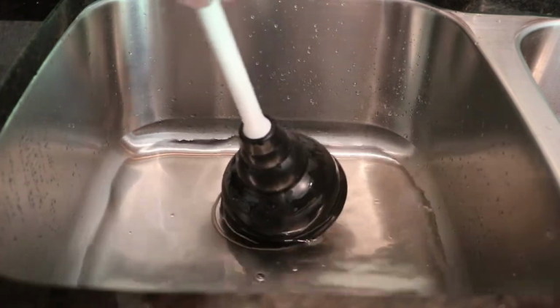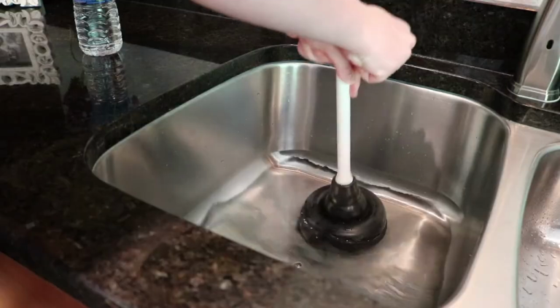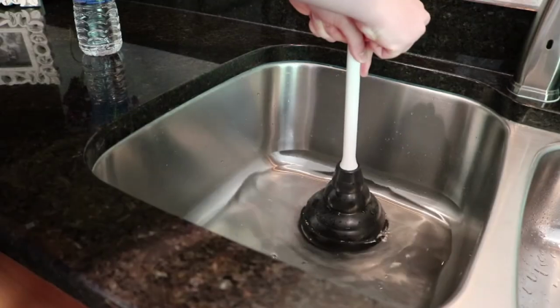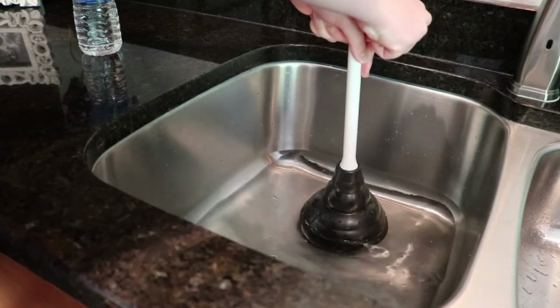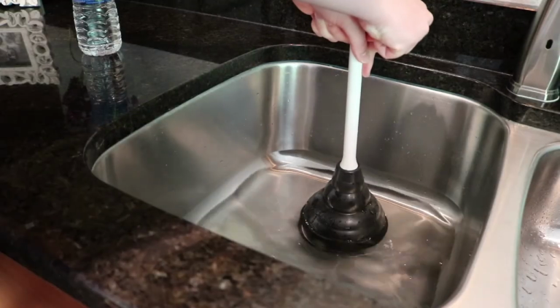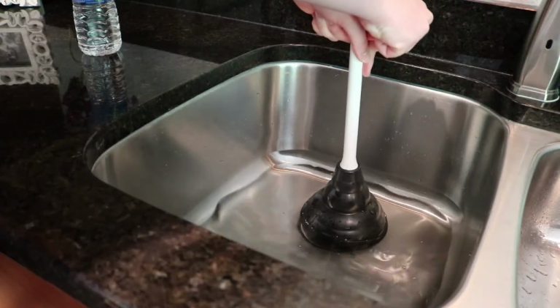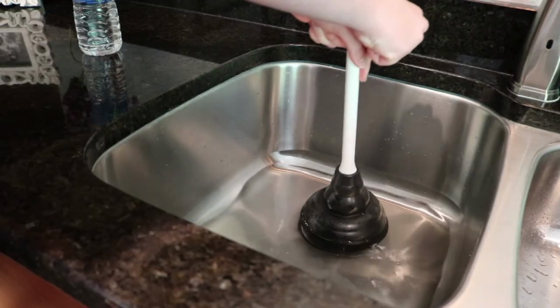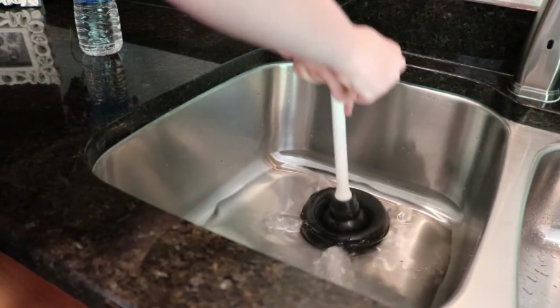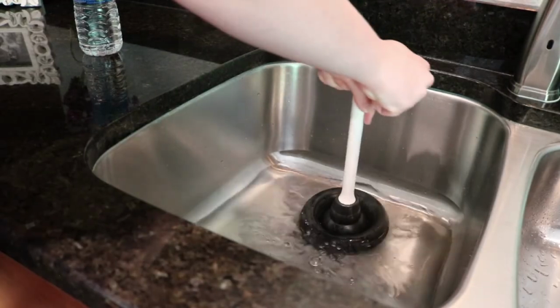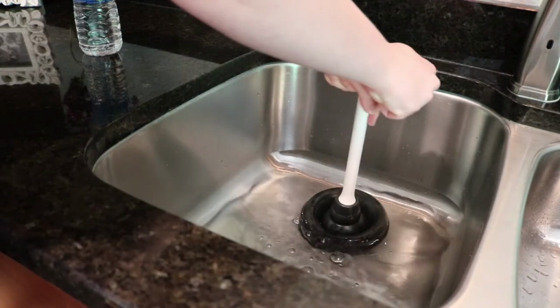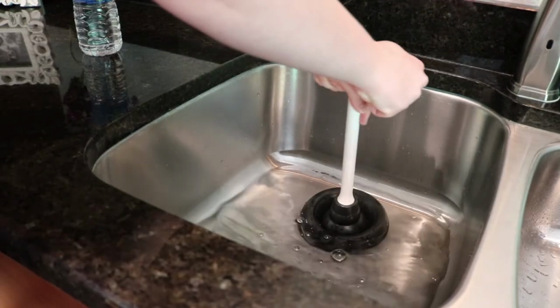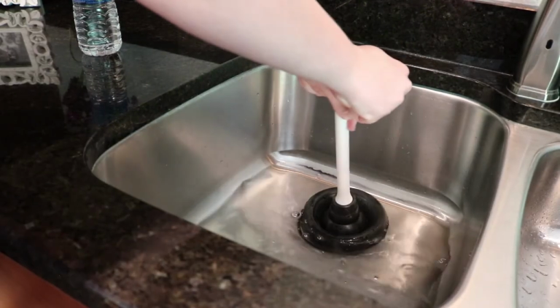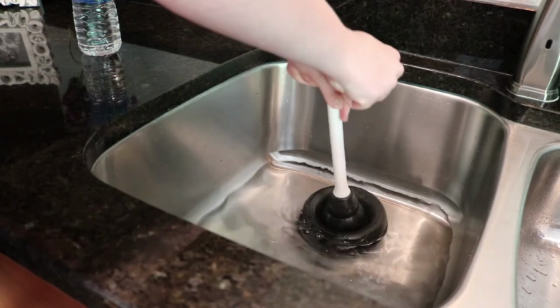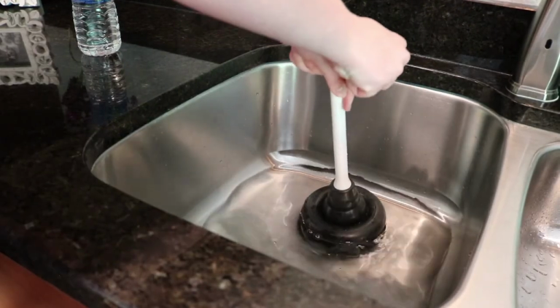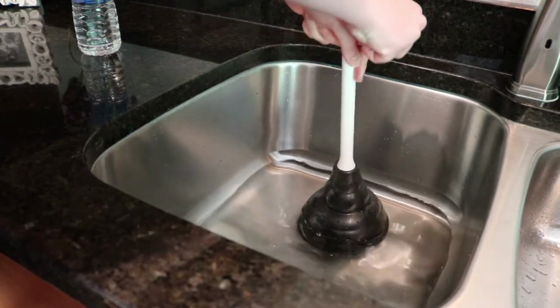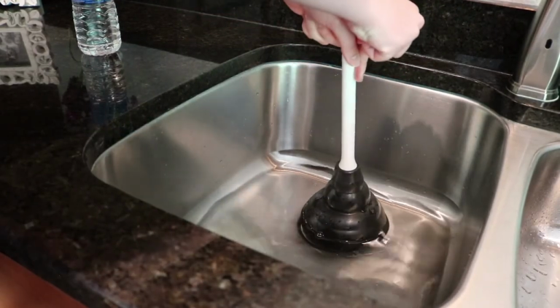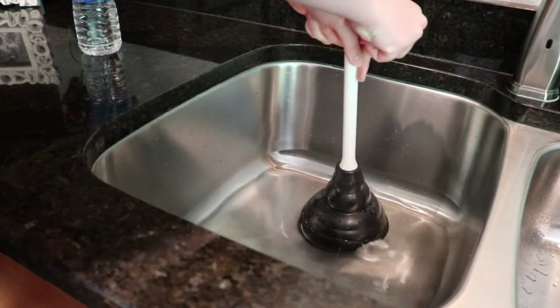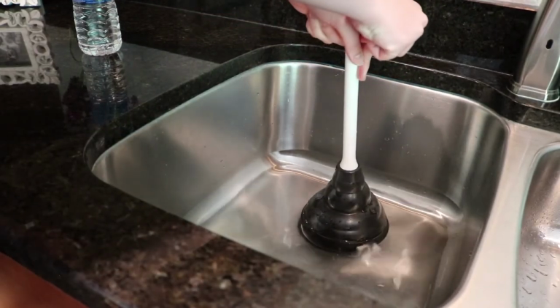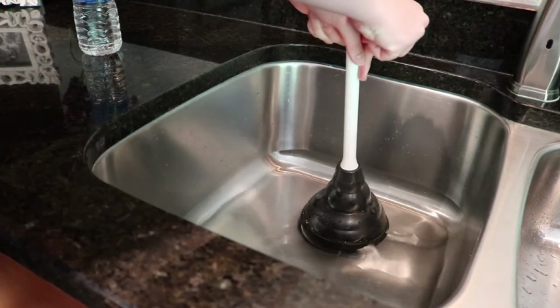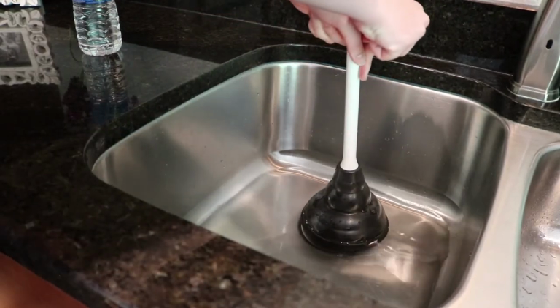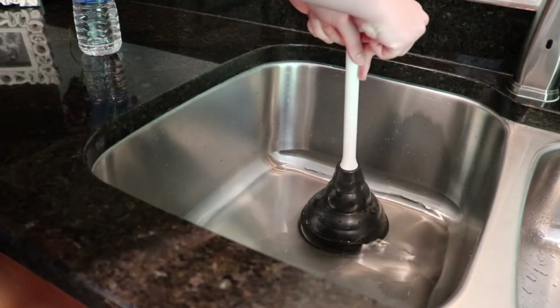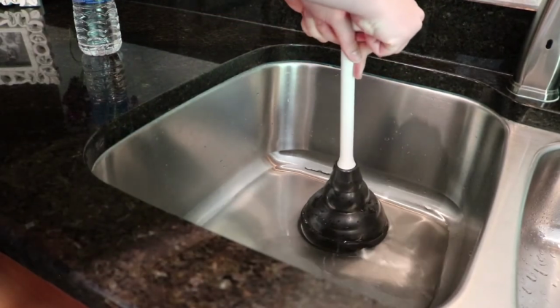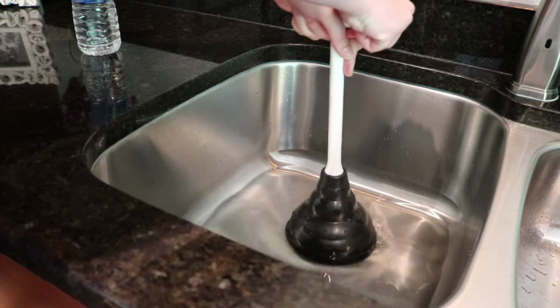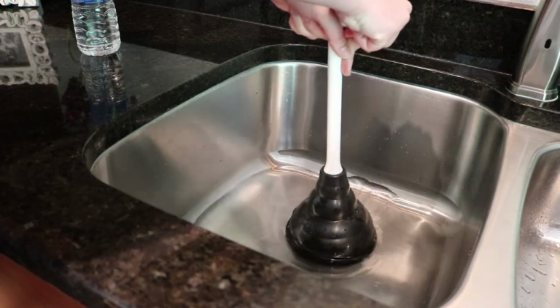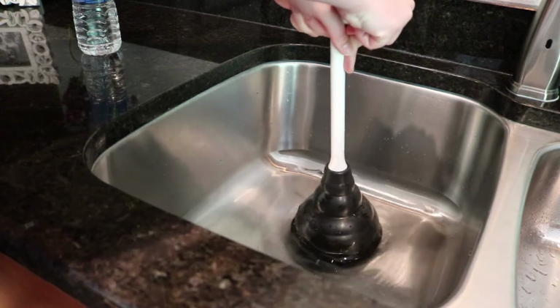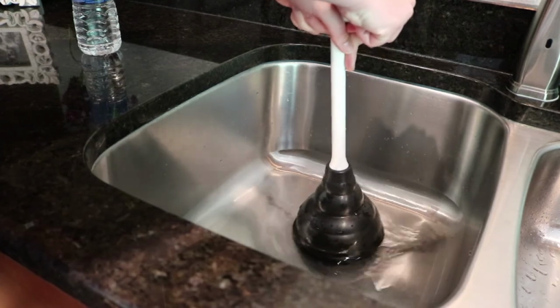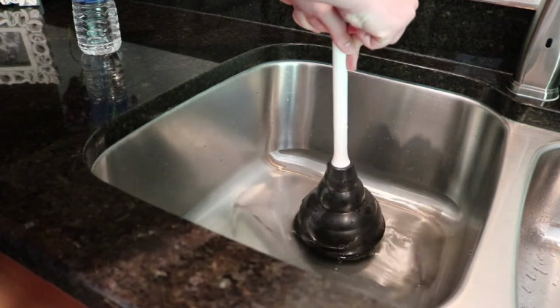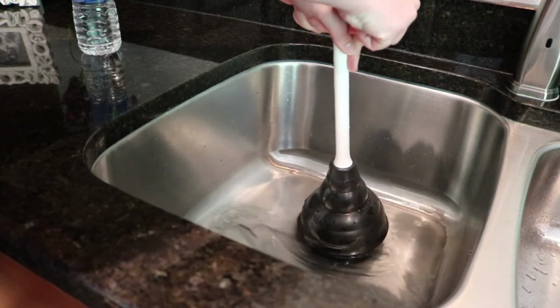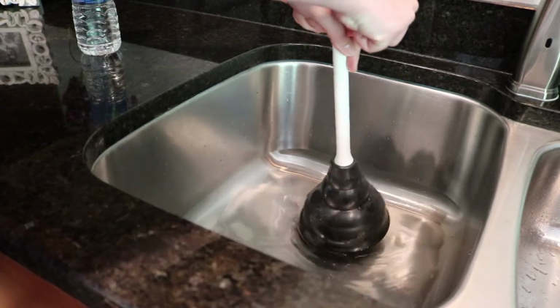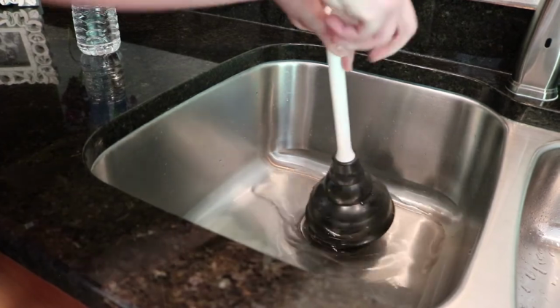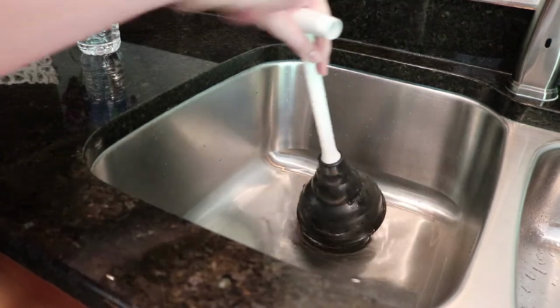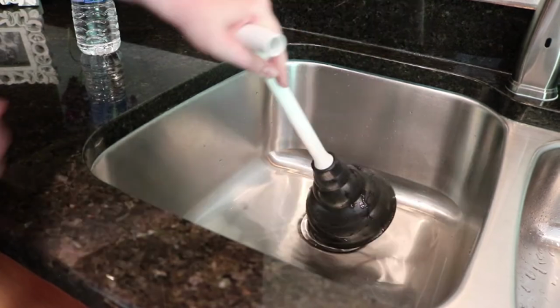If the sink does not drain, repeat this process until the water starts to drain and the clog clears.